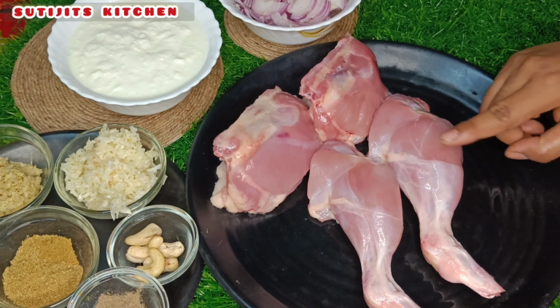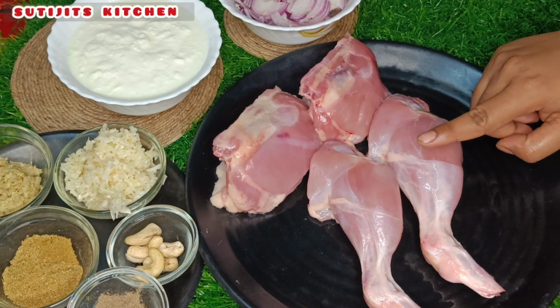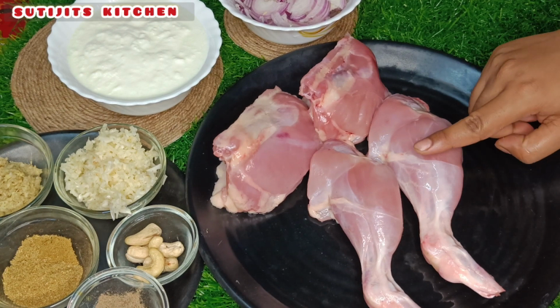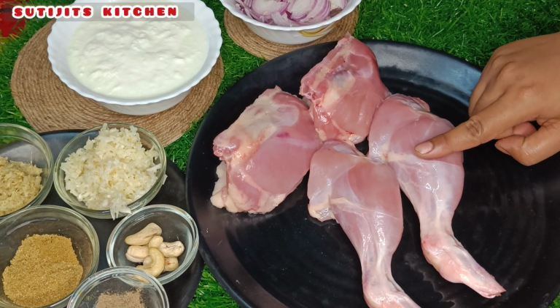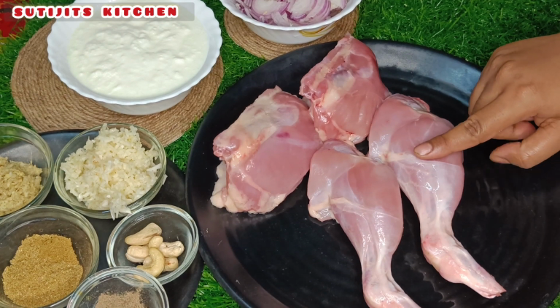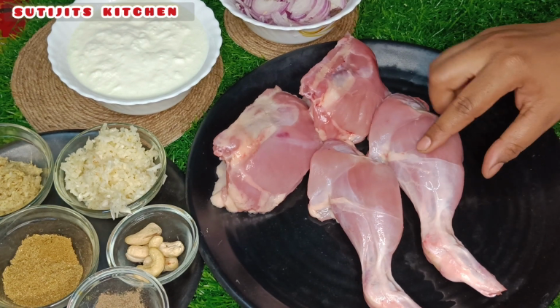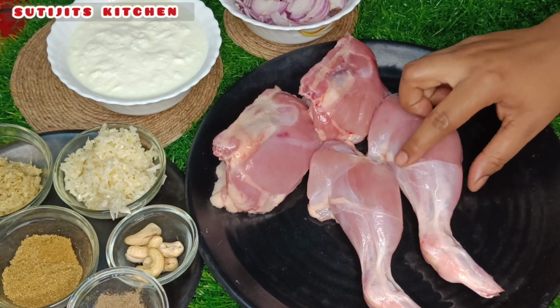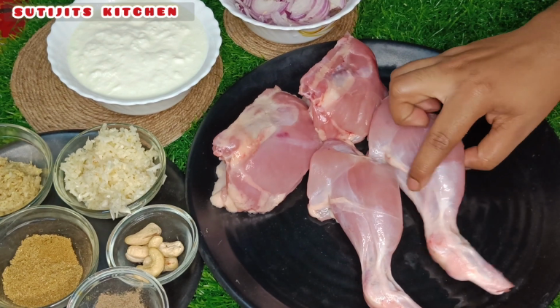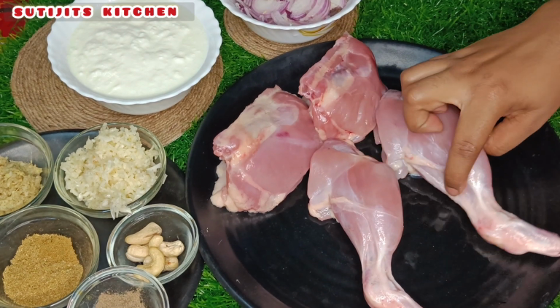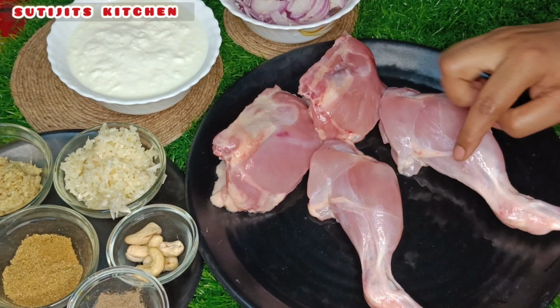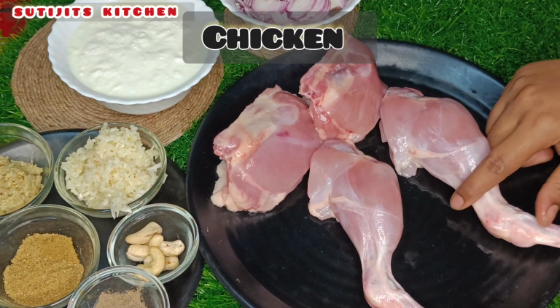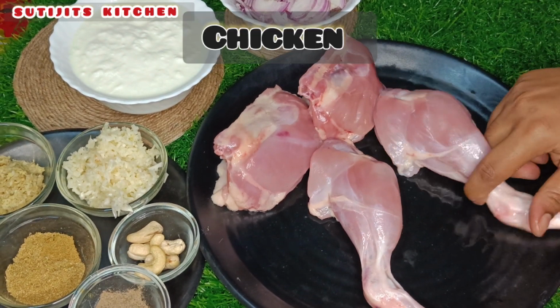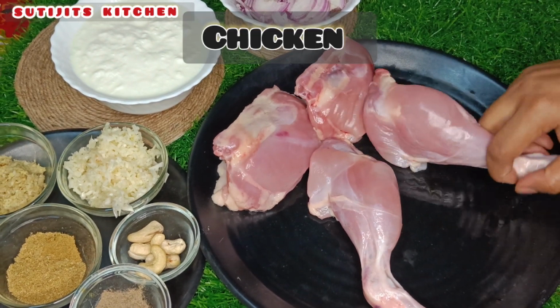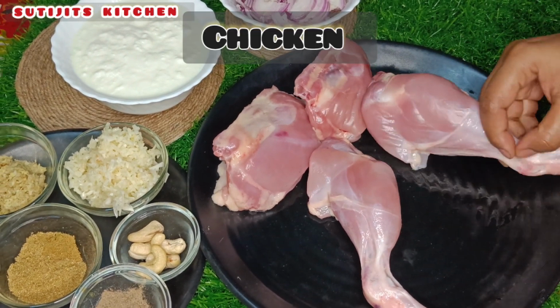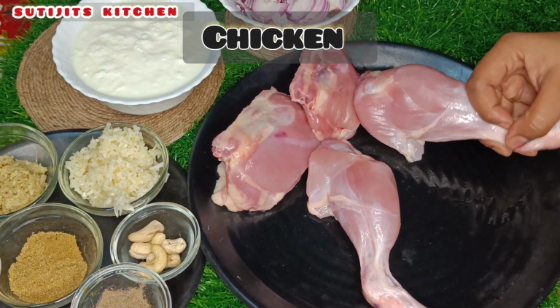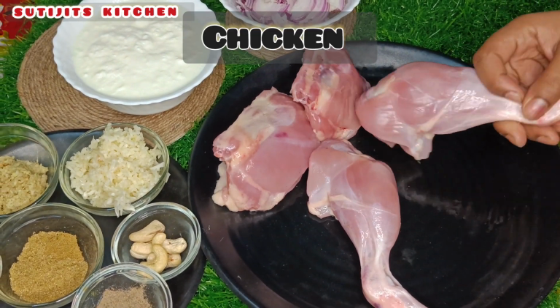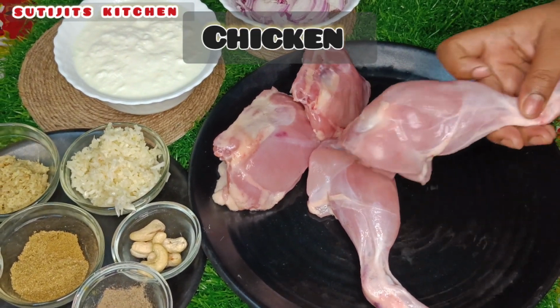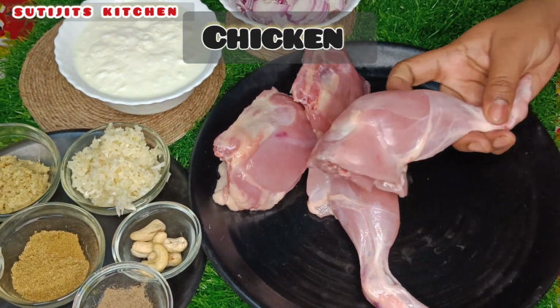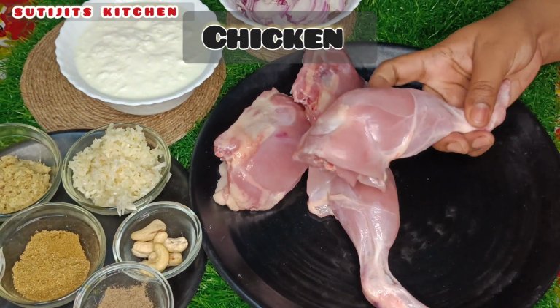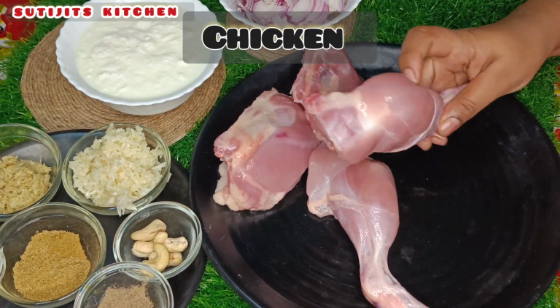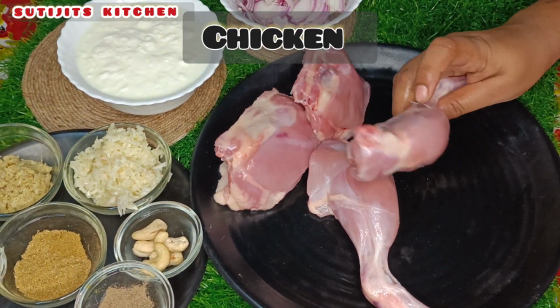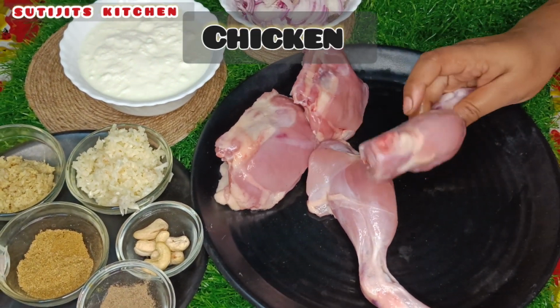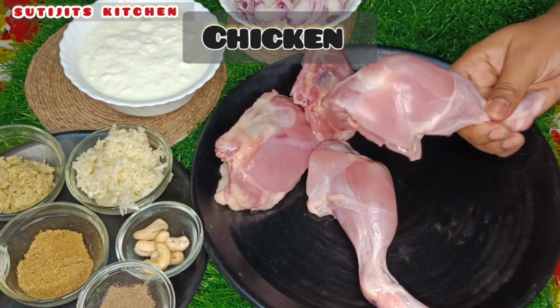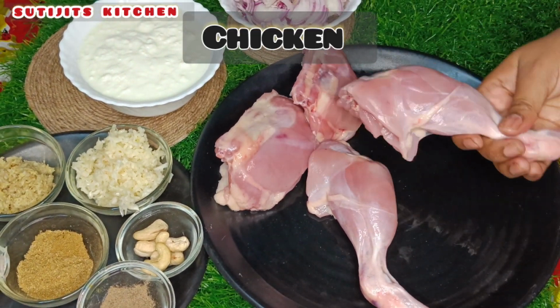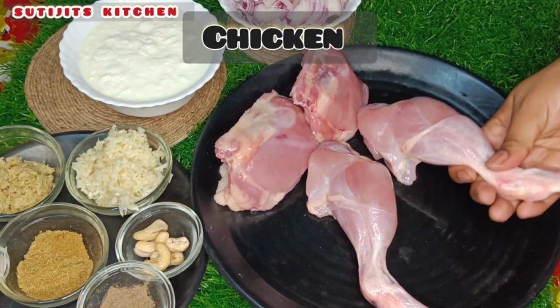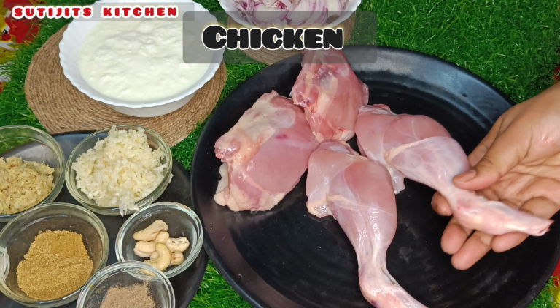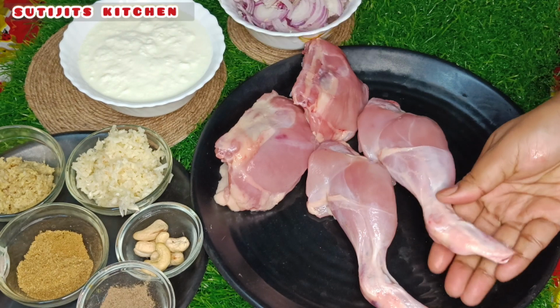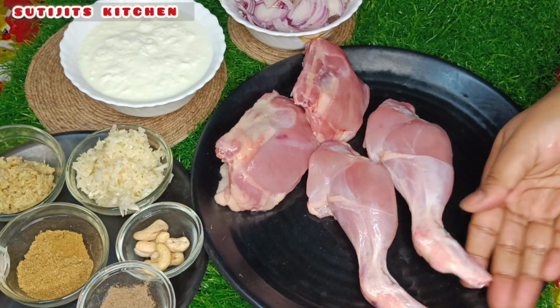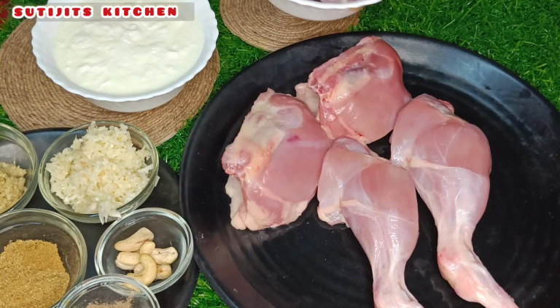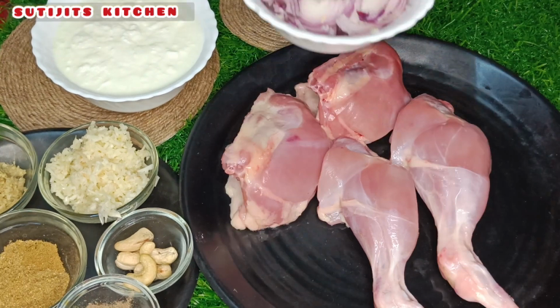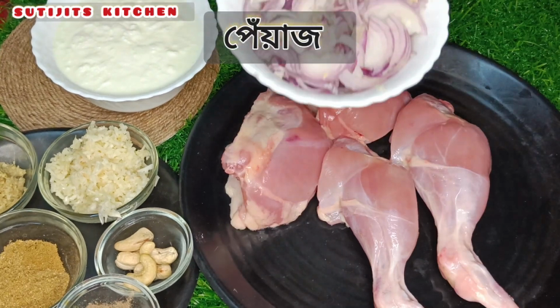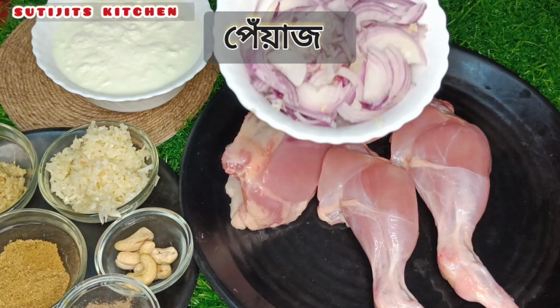Now let's see how much it is. The chicken is very soft.